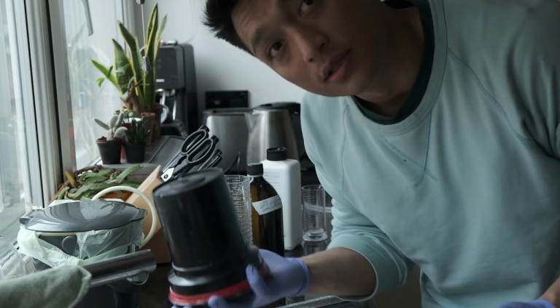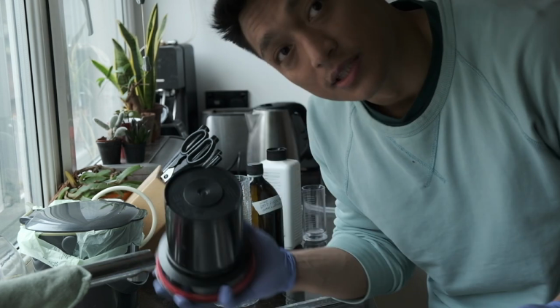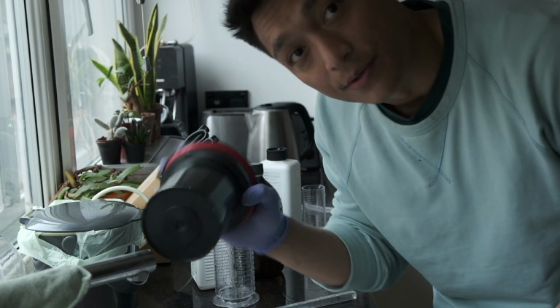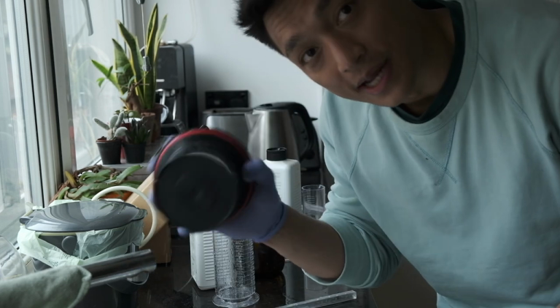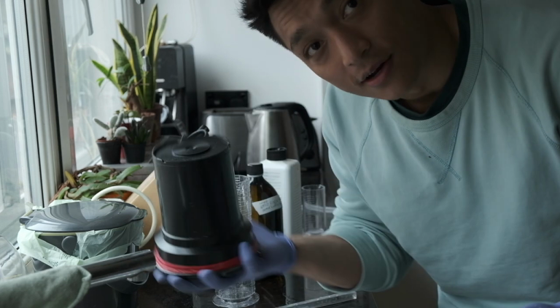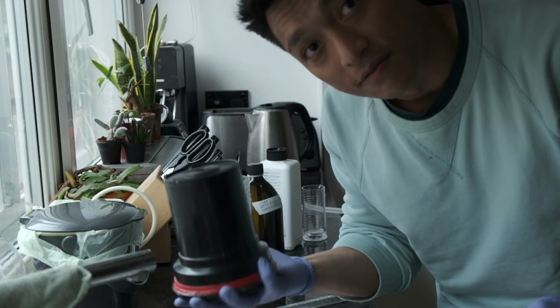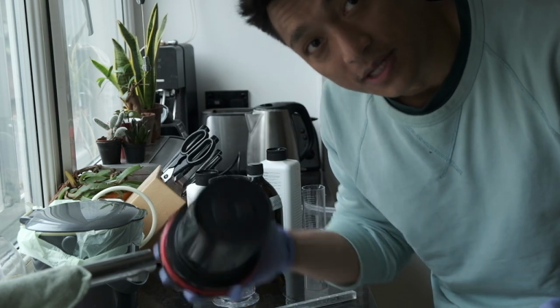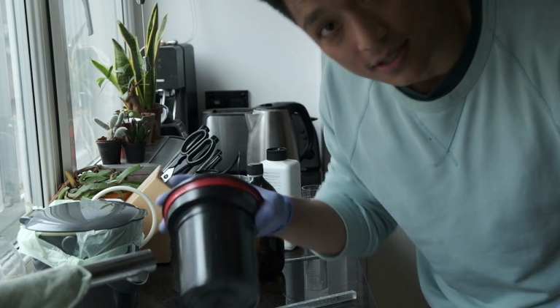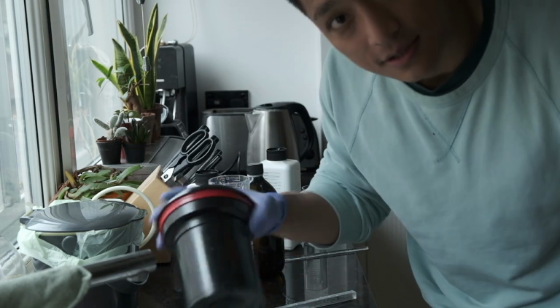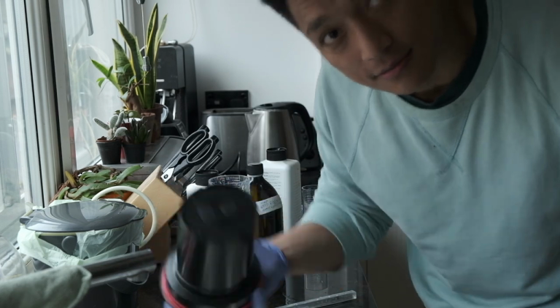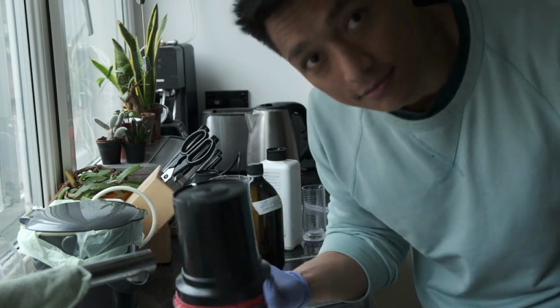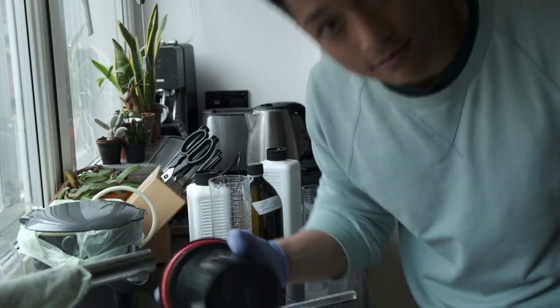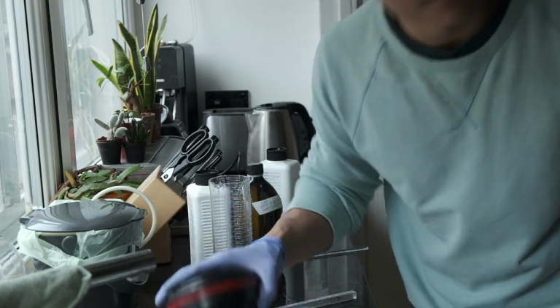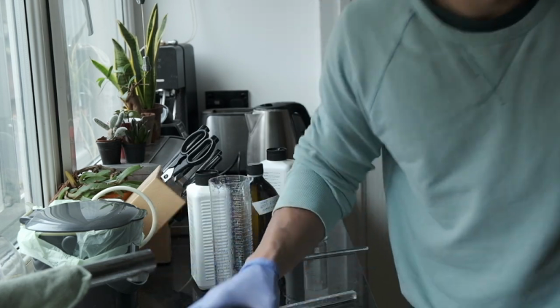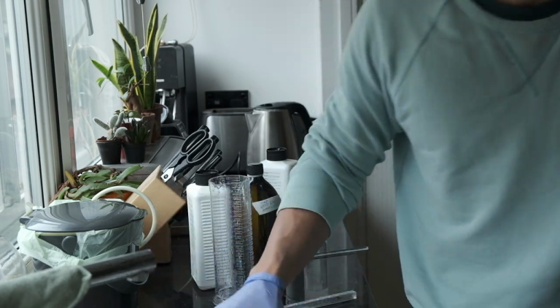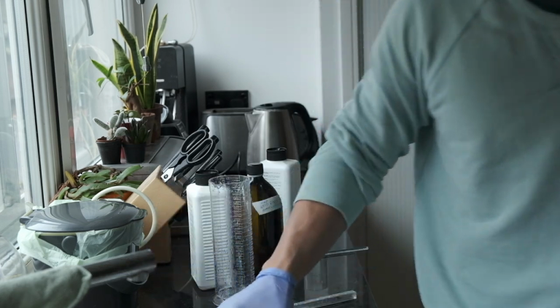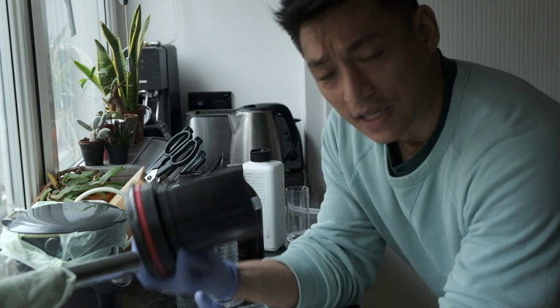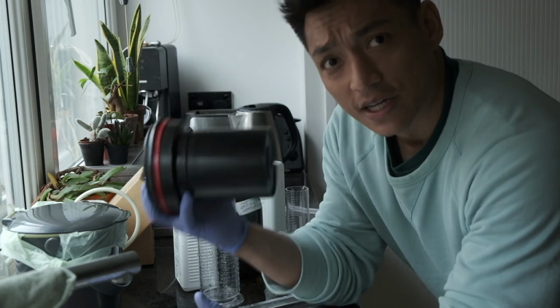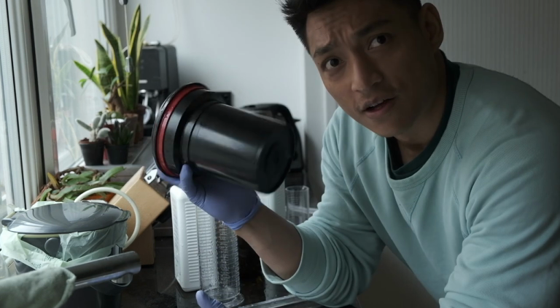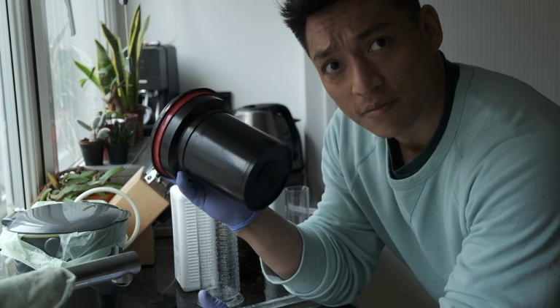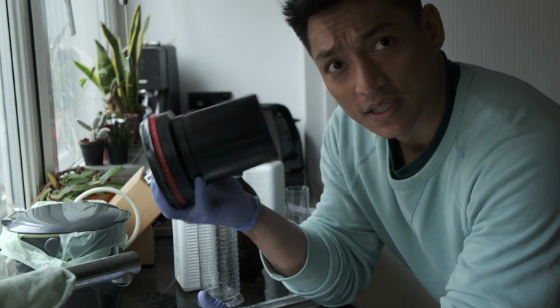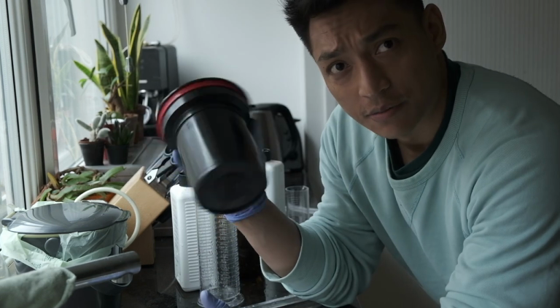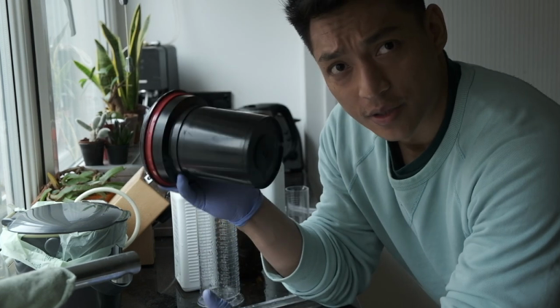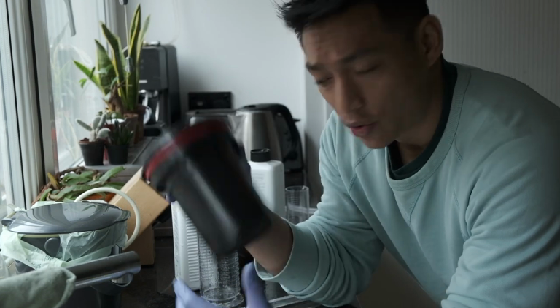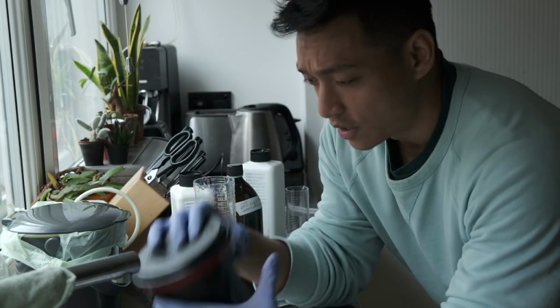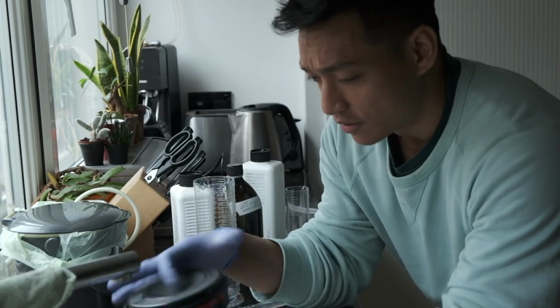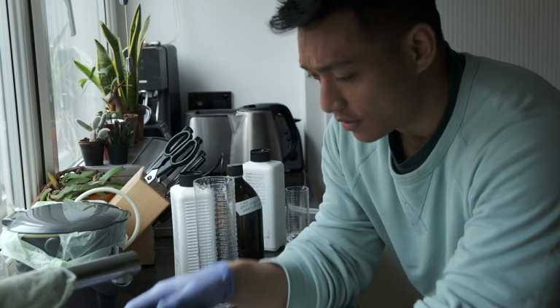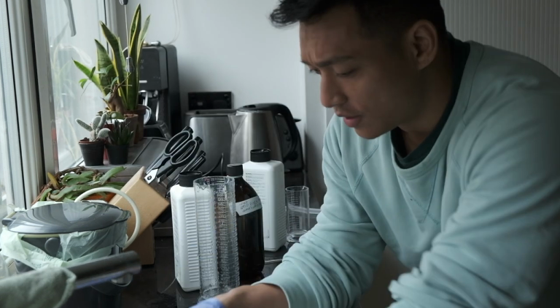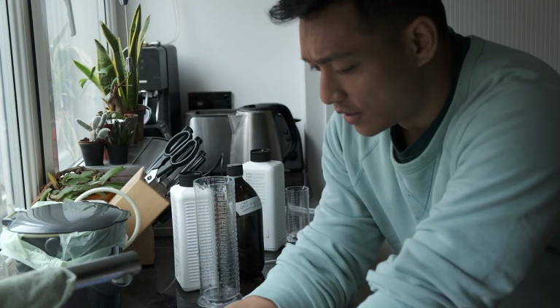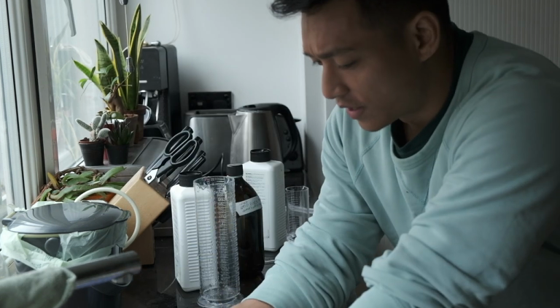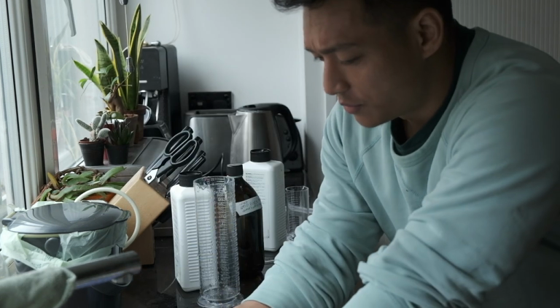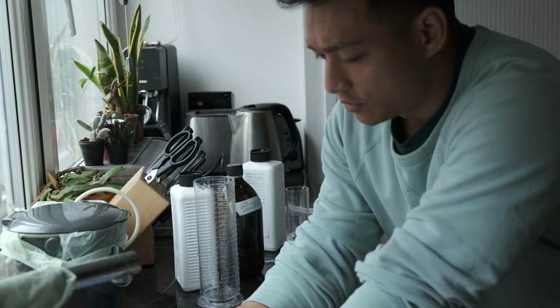Set the clock for 8.5 minutes. See you in 8.5 minutes. That's 8.5 minutes done — time to pour out the chemicals.